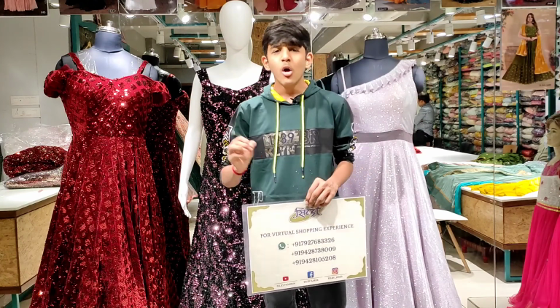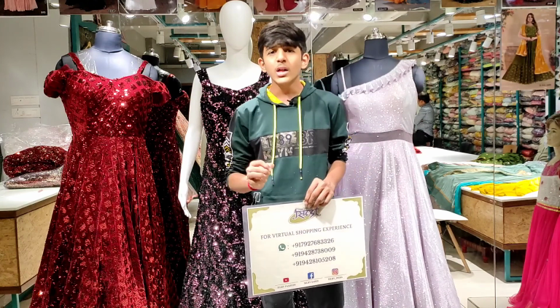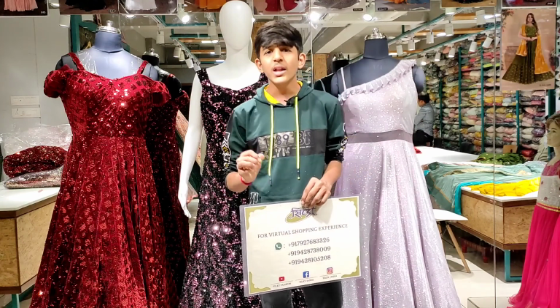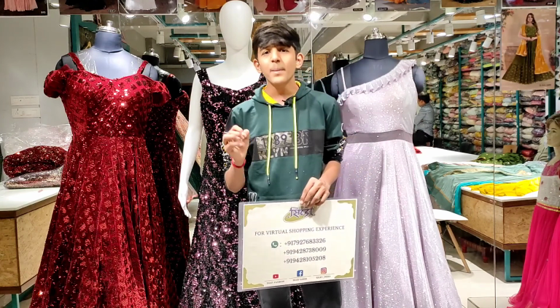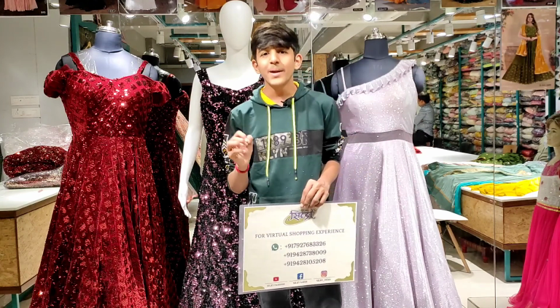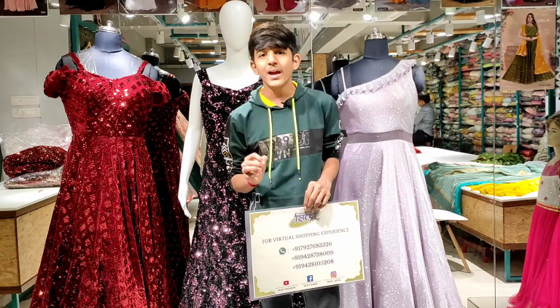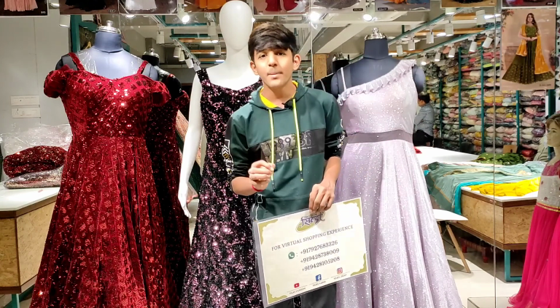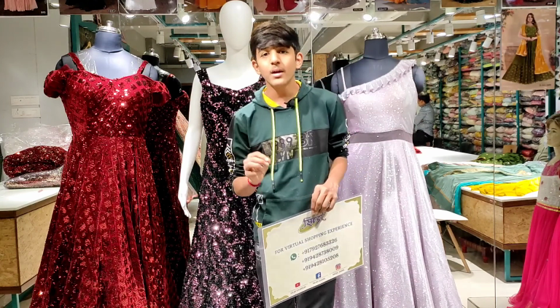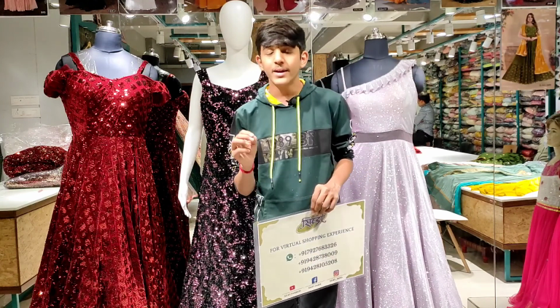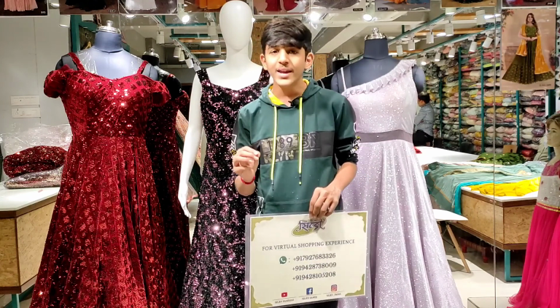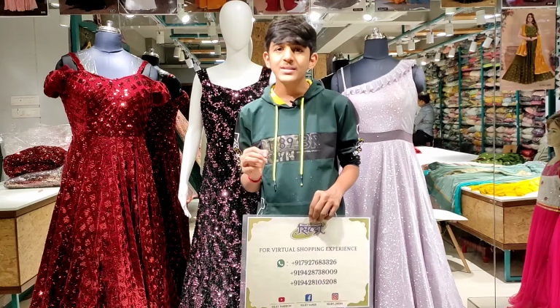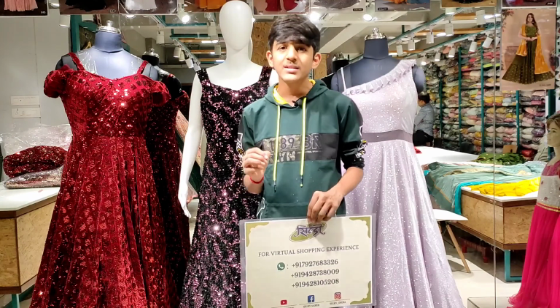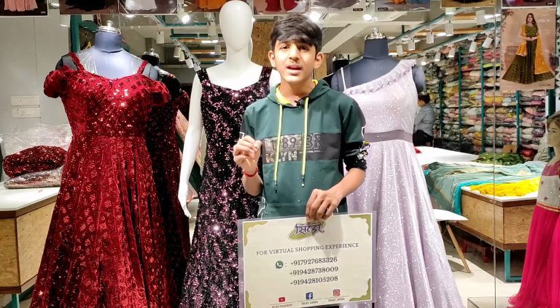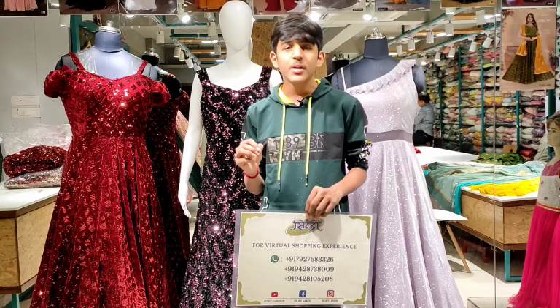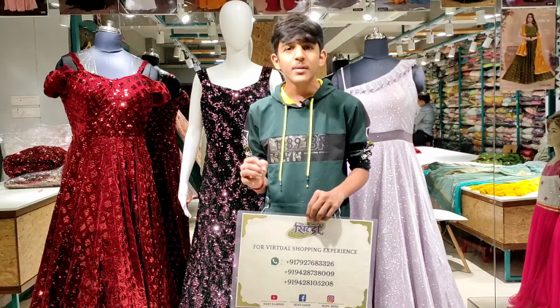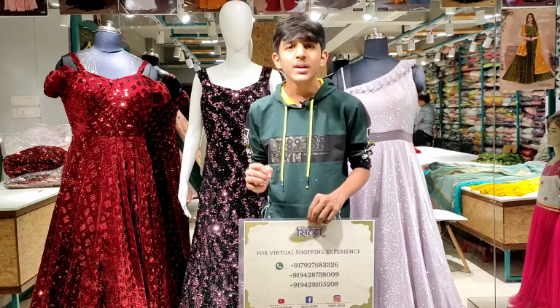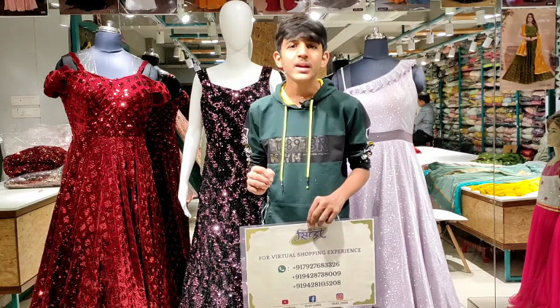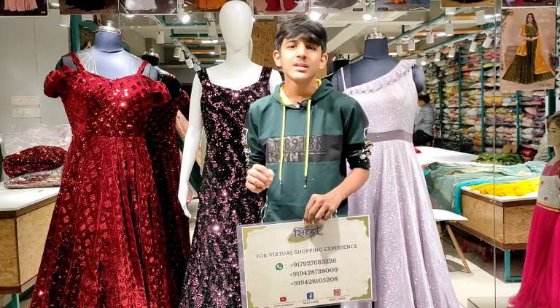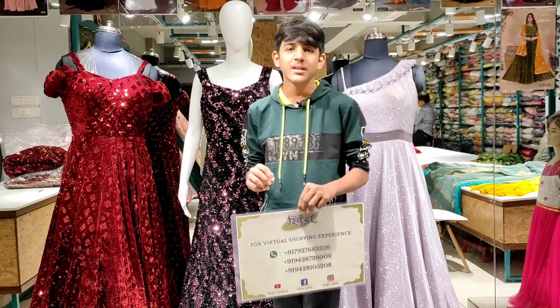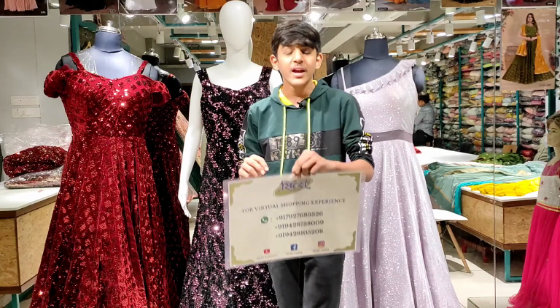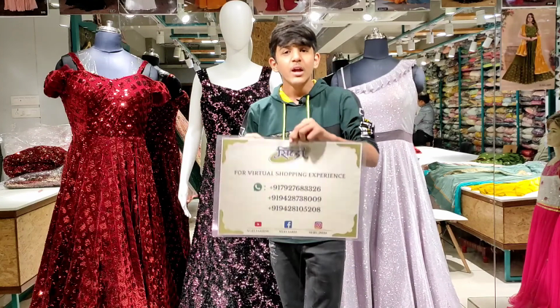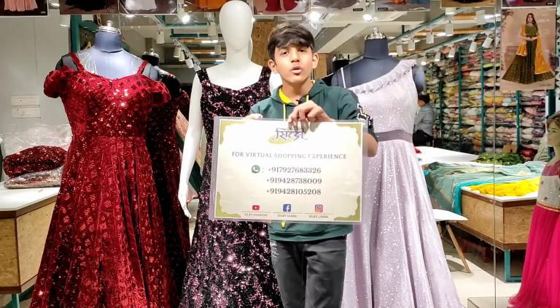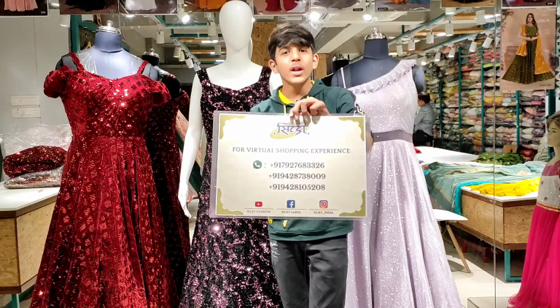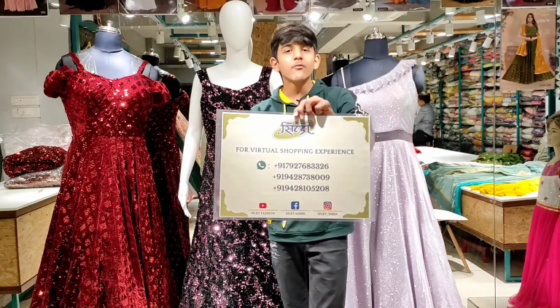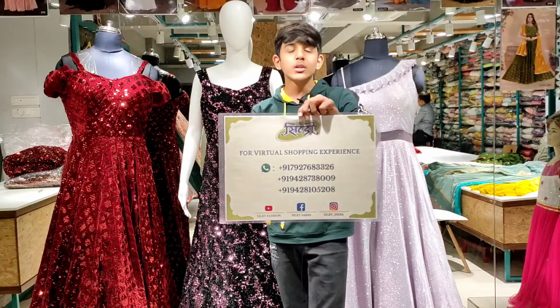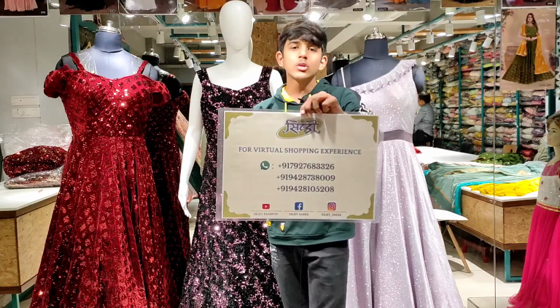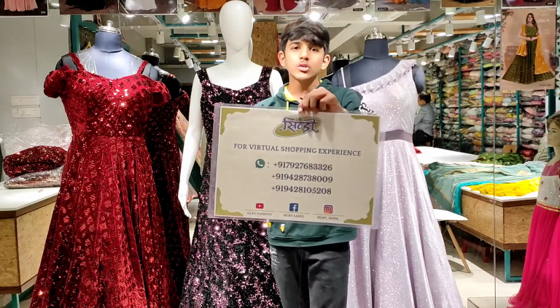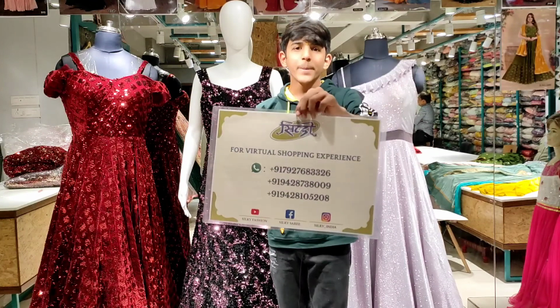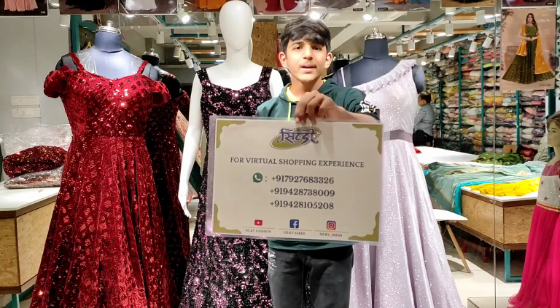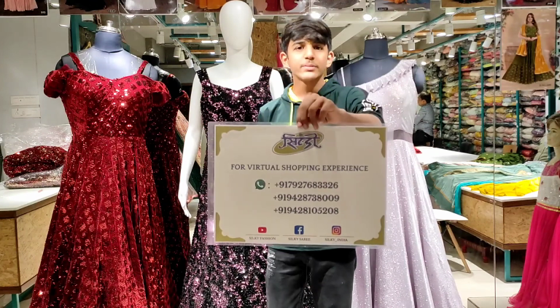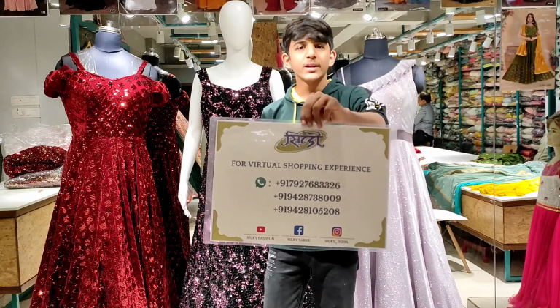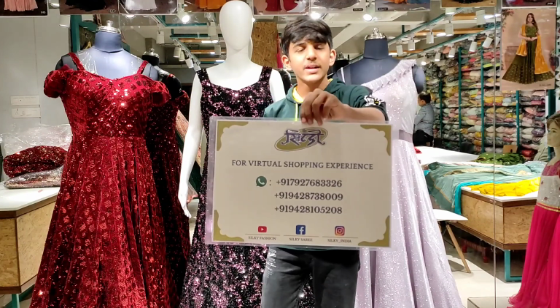You can also get a virtual shopping experience from wherever you are.